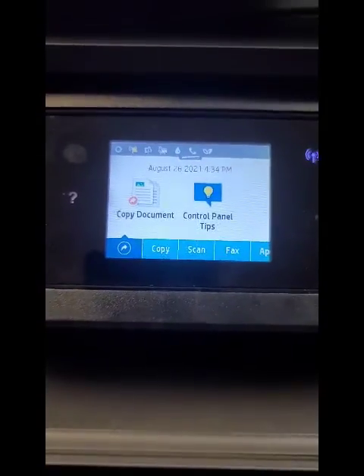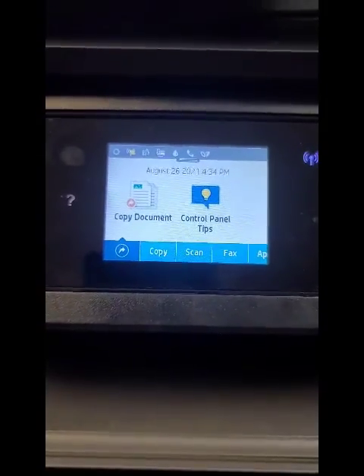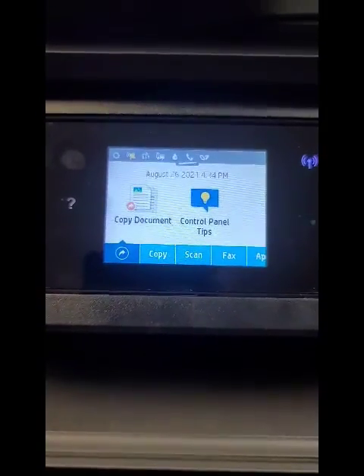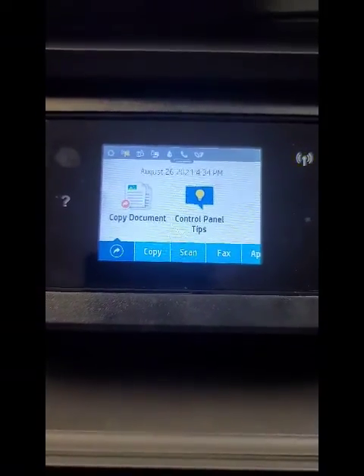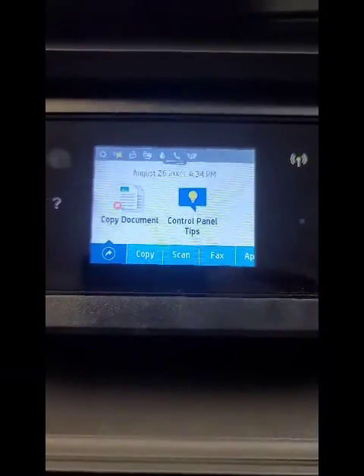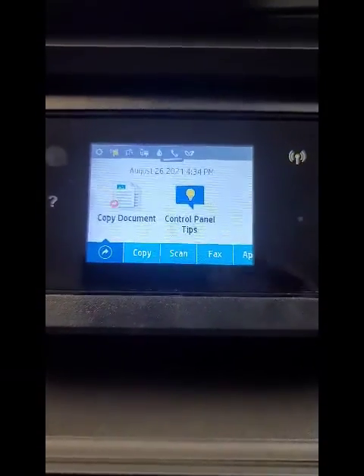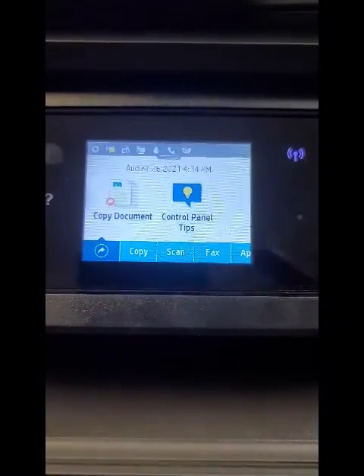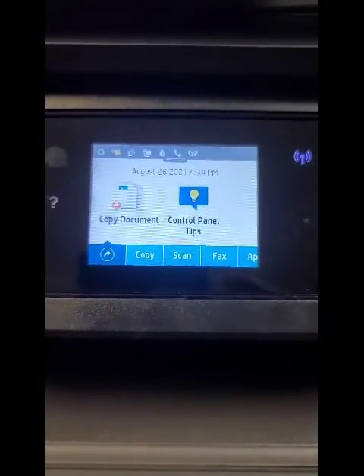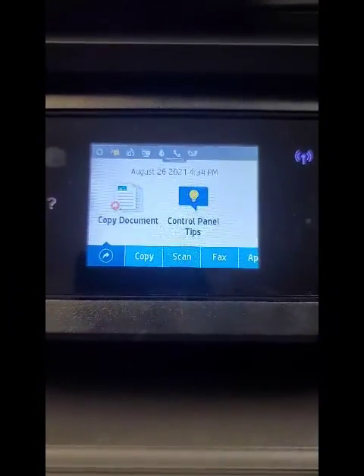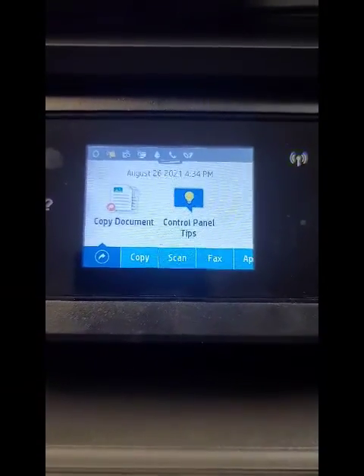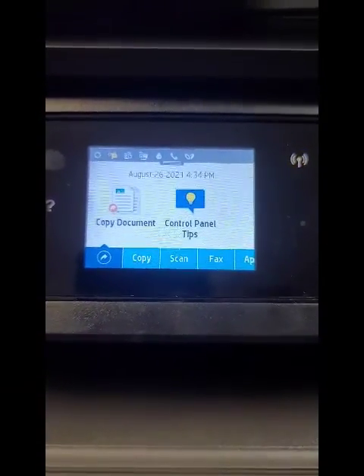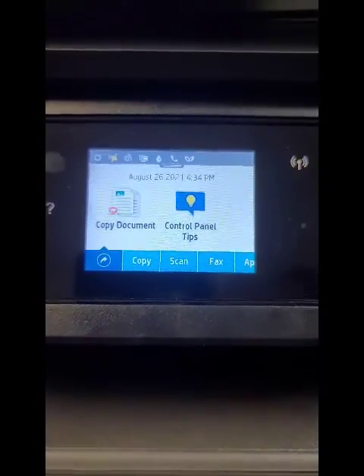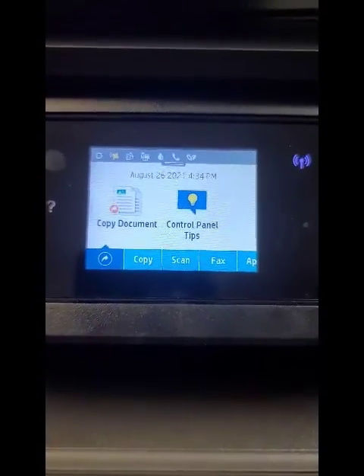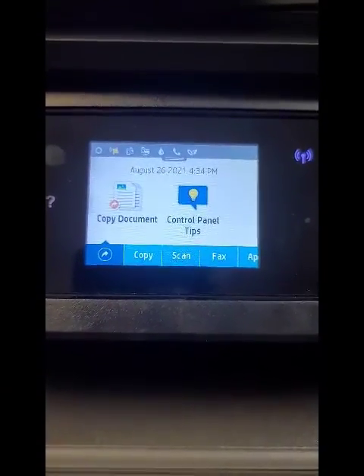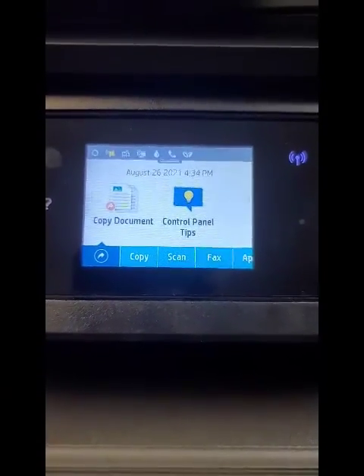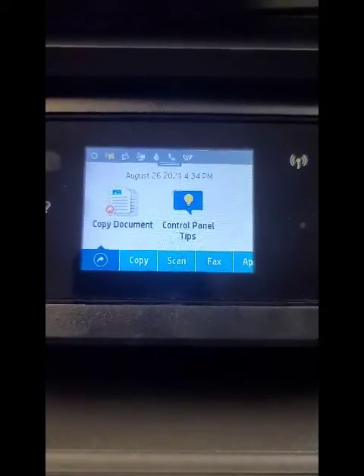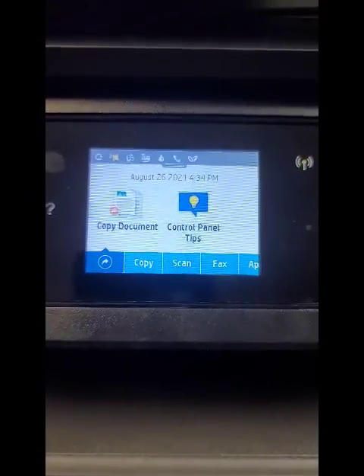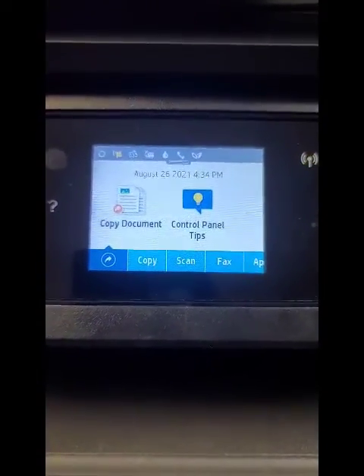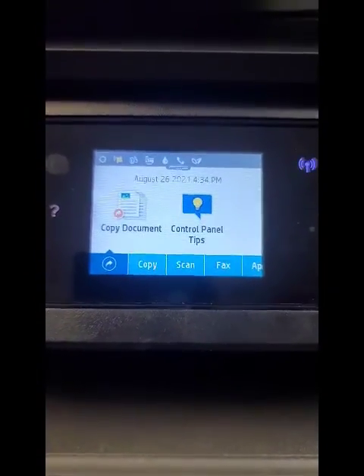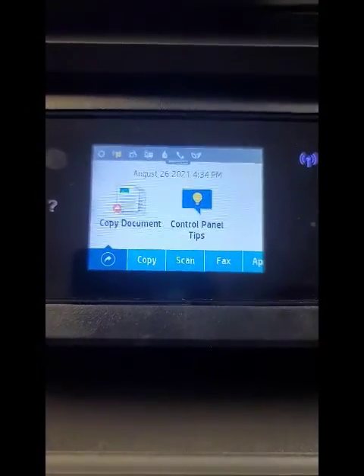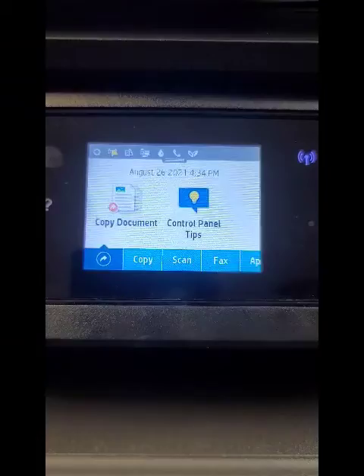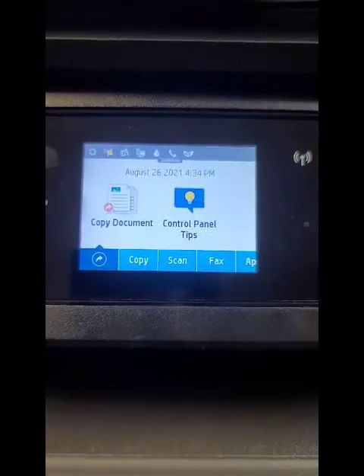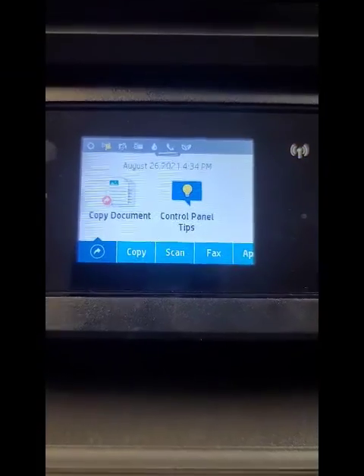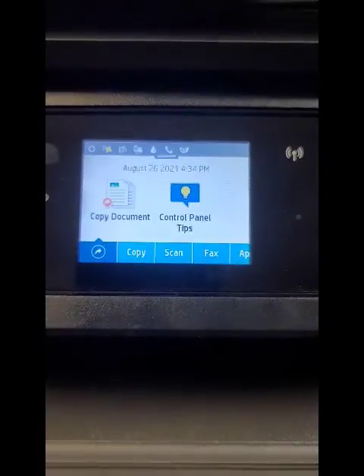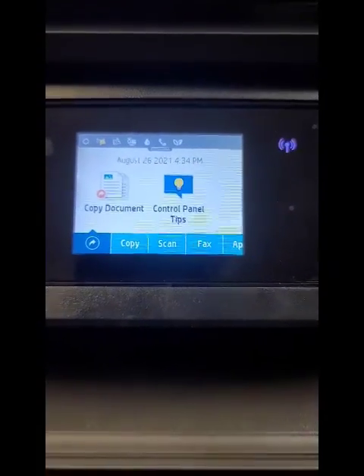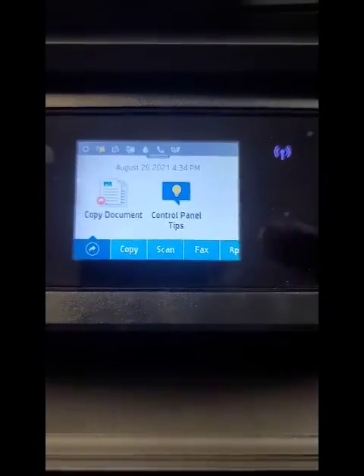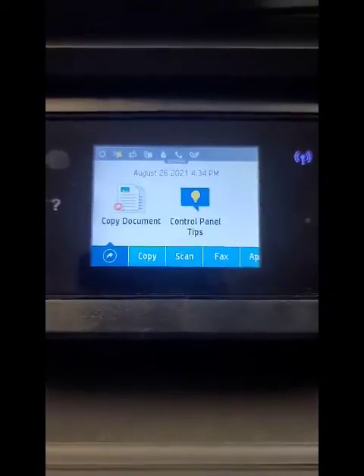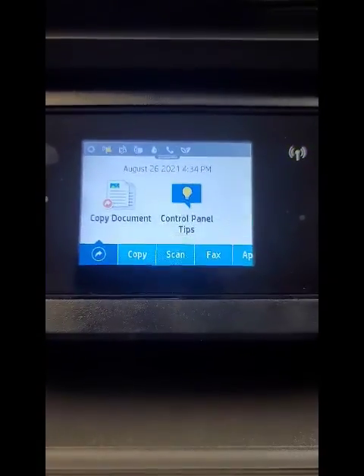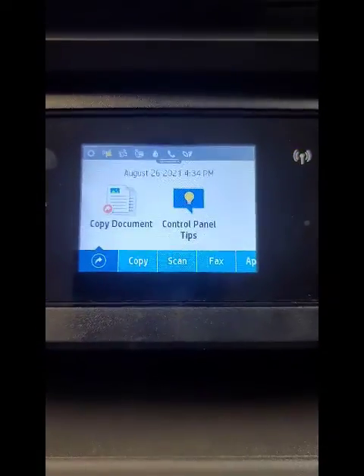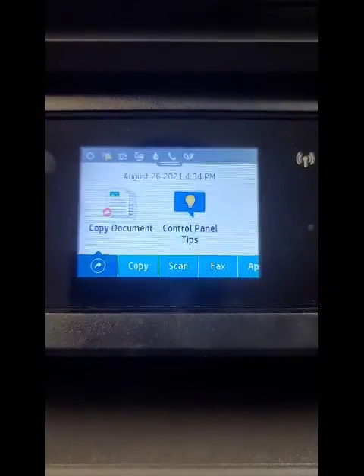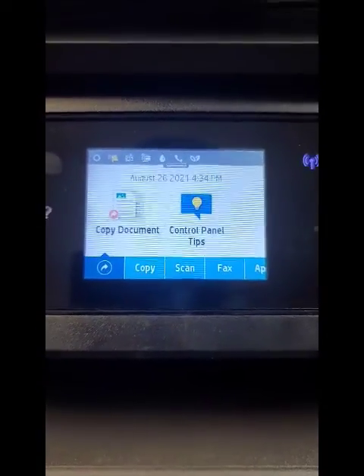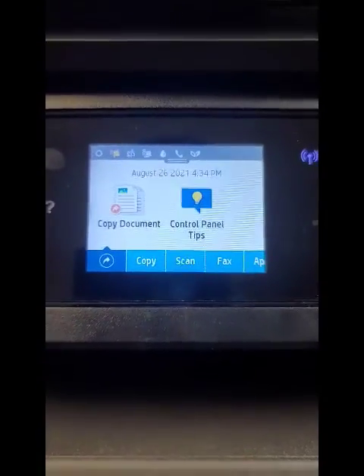This process will work on the 6968, the 6978 printer, and basically any printer that has a touchscreen just like this.